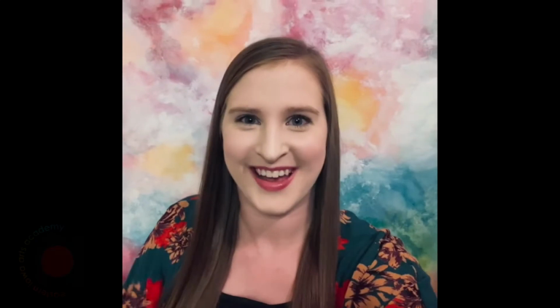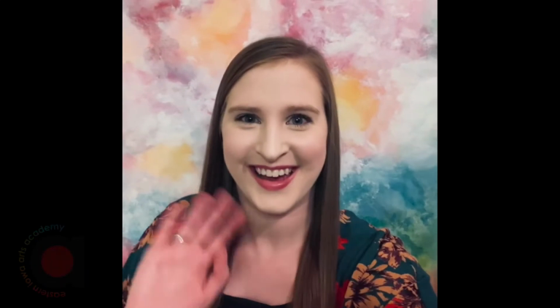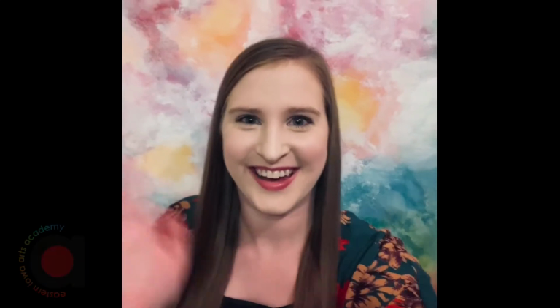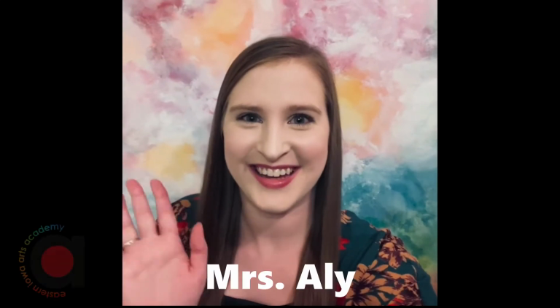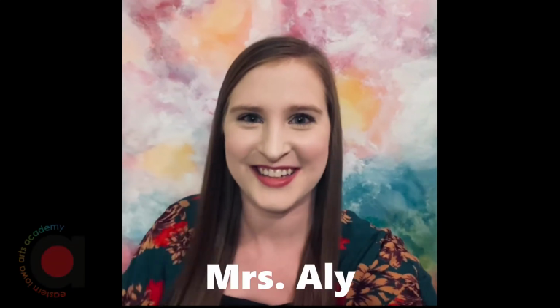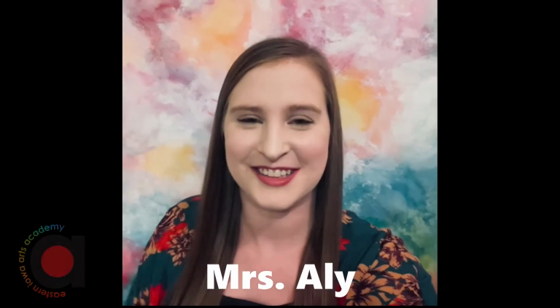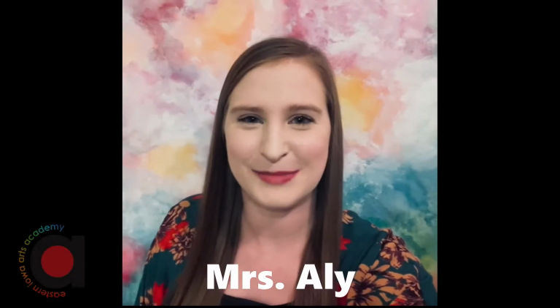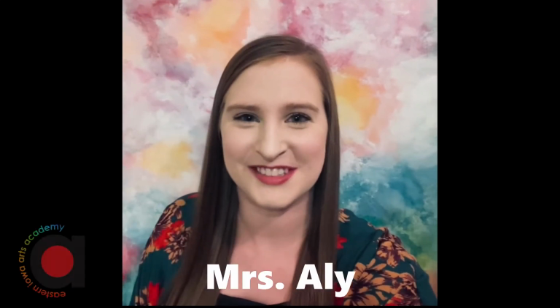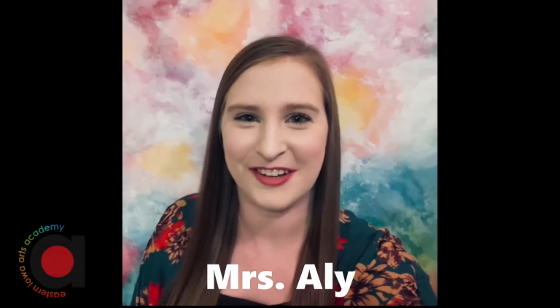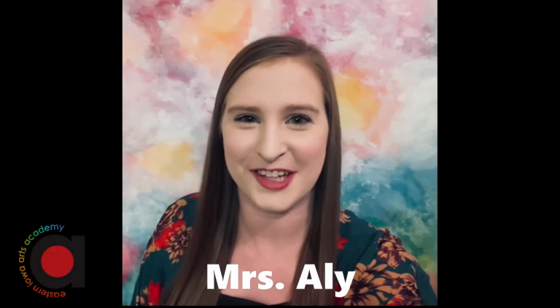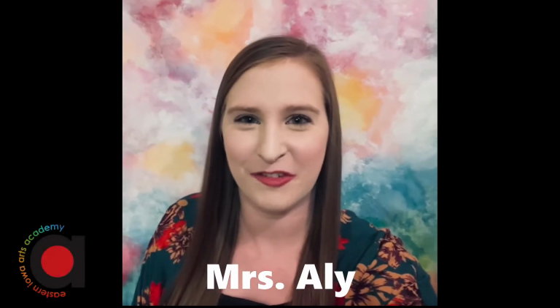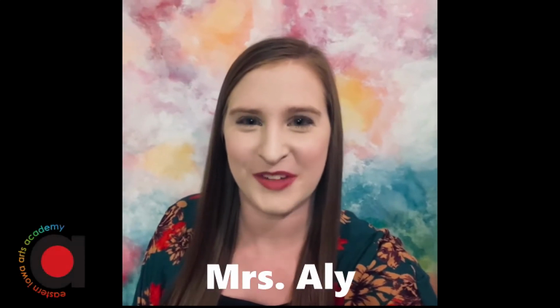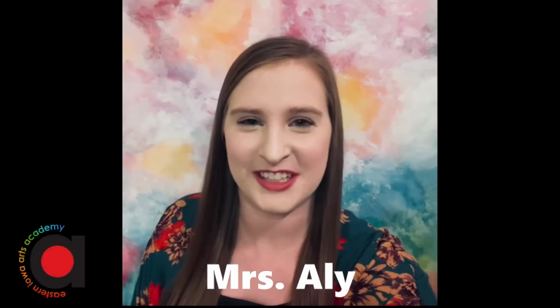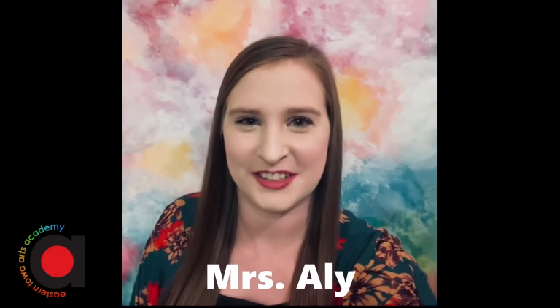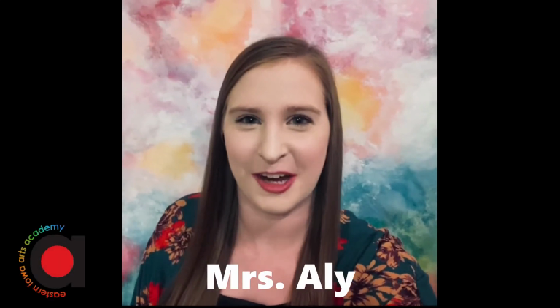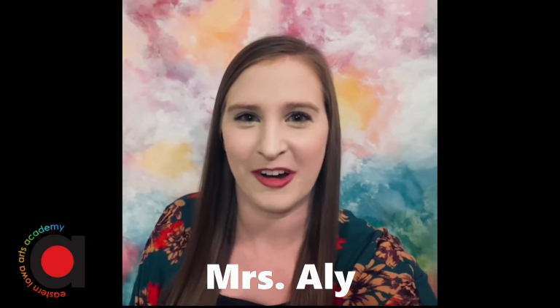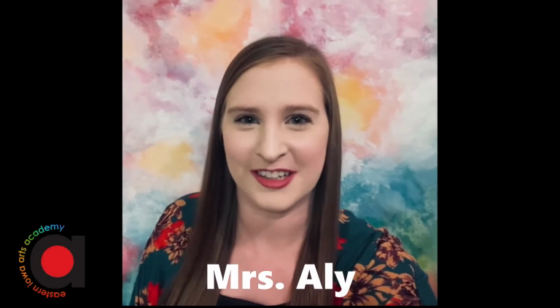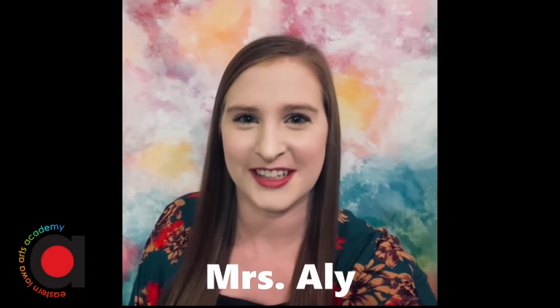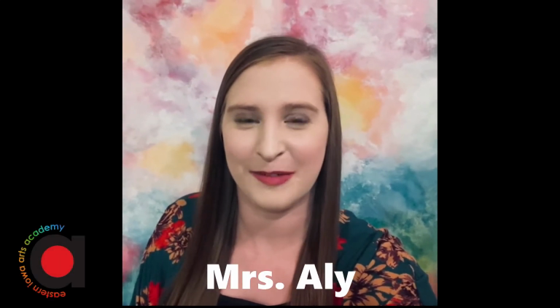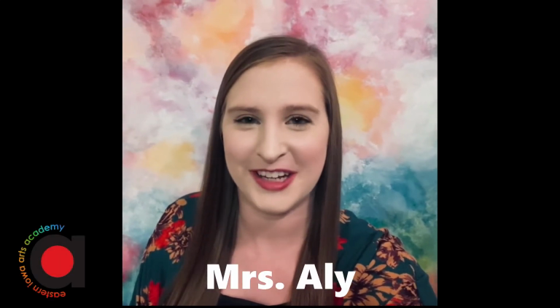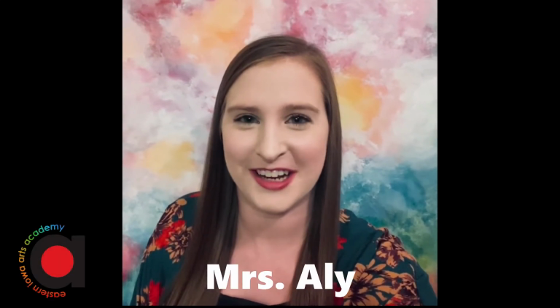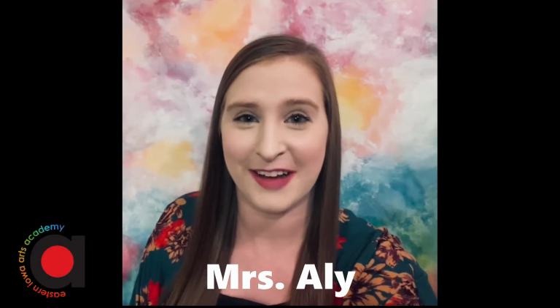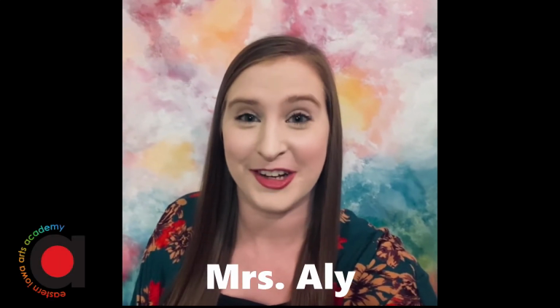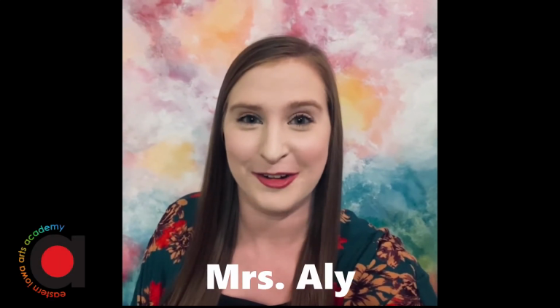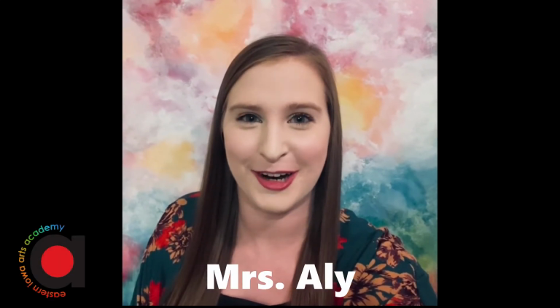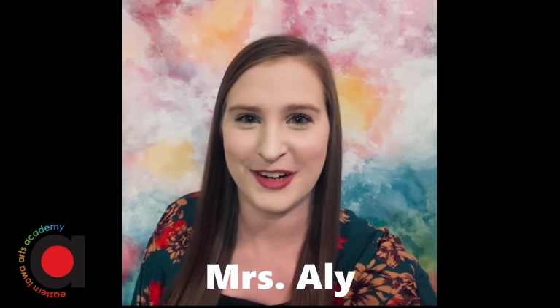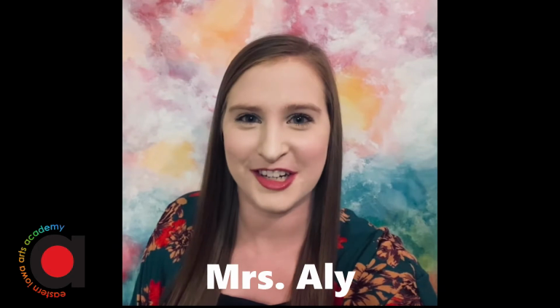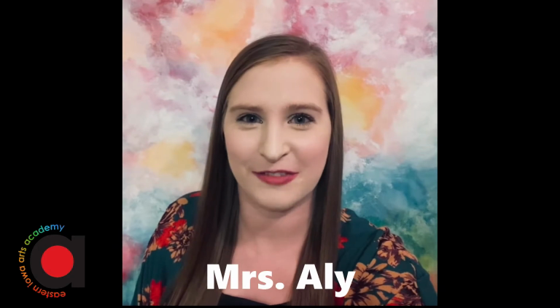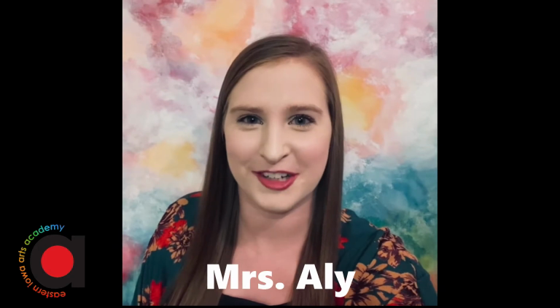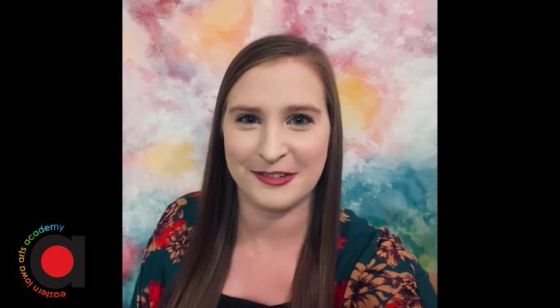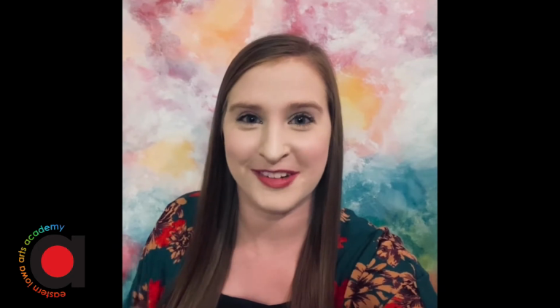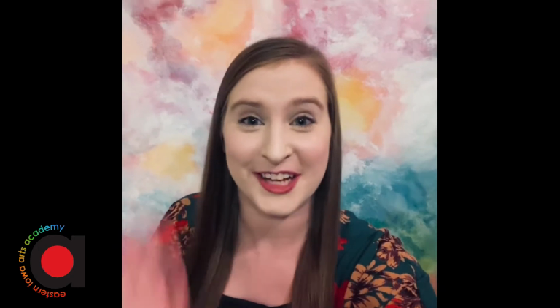Hi, it's Mrs. Ali from the Eastern Iowa Arts Academy and I have a new art project for you. Enjoy!